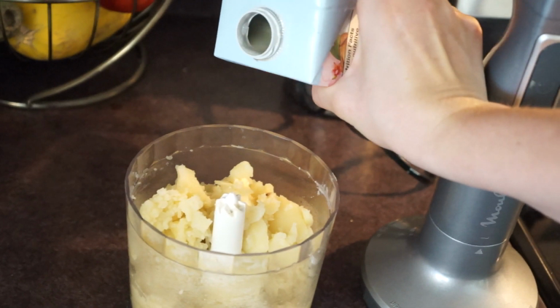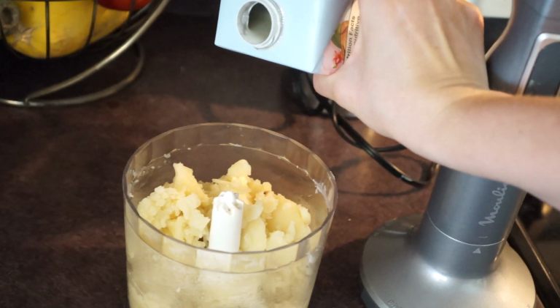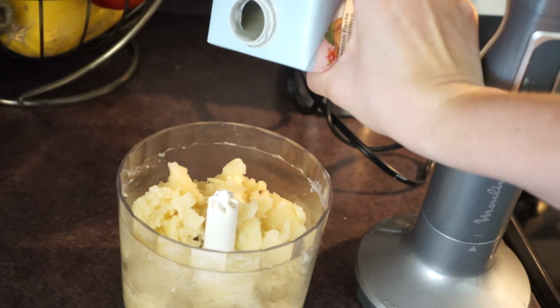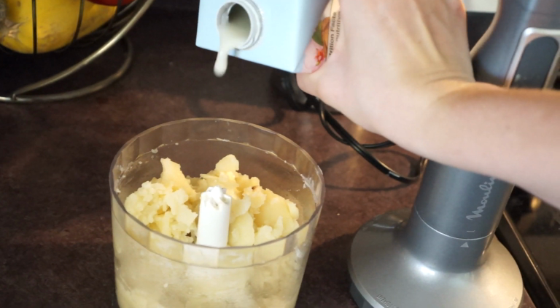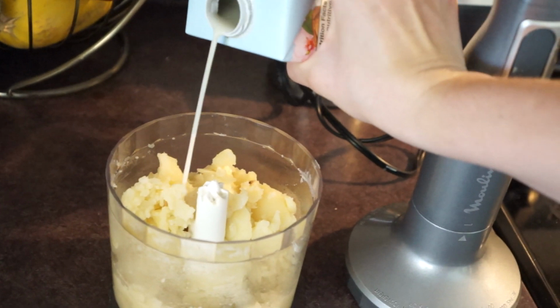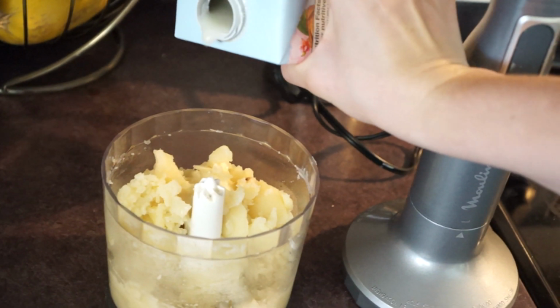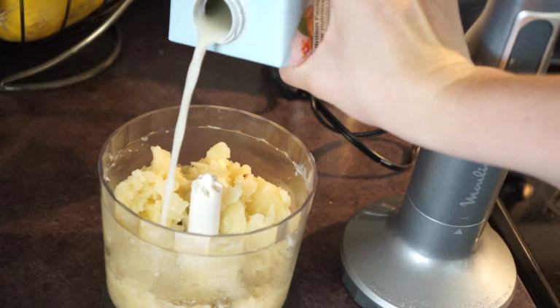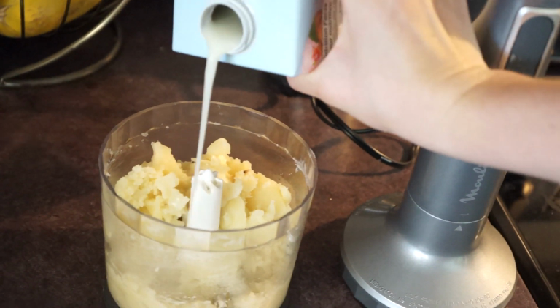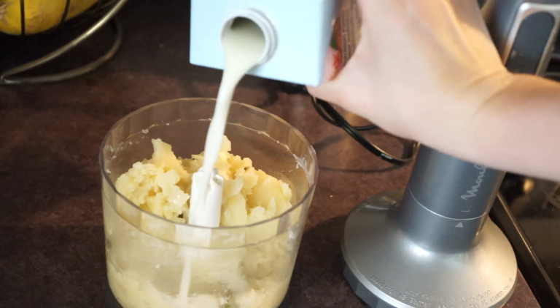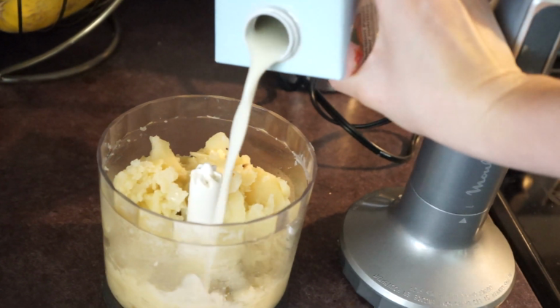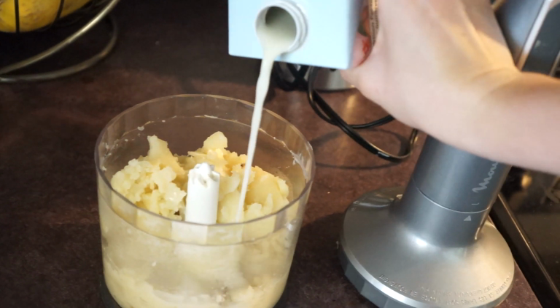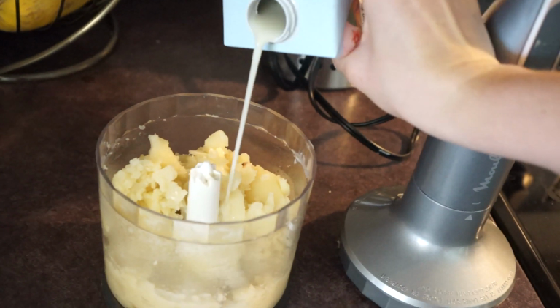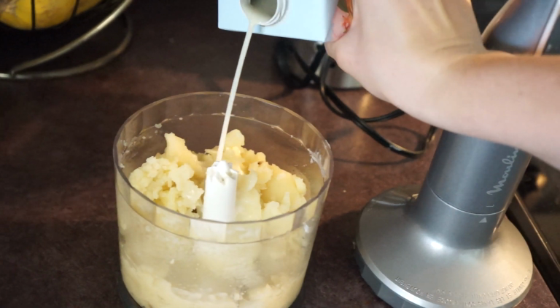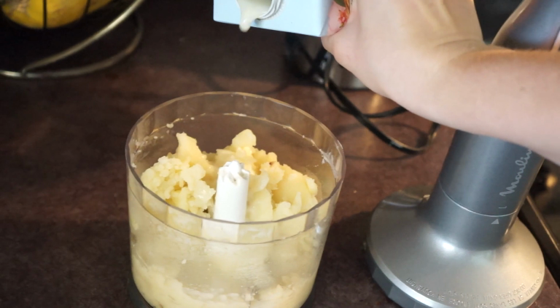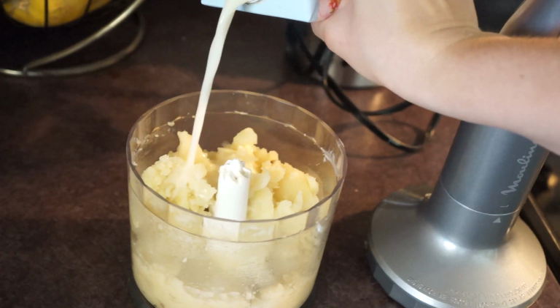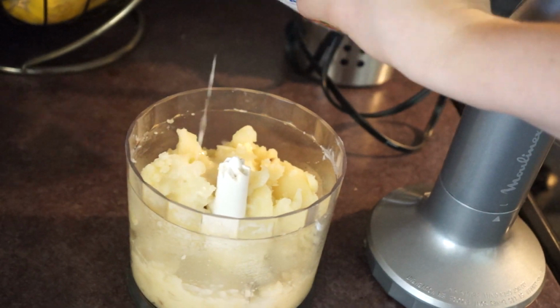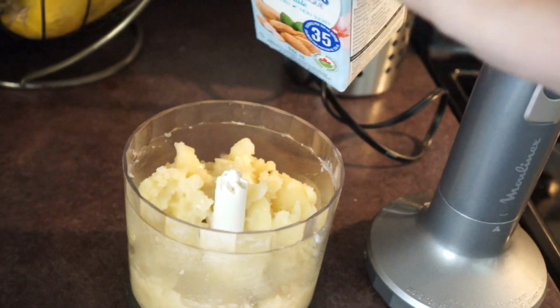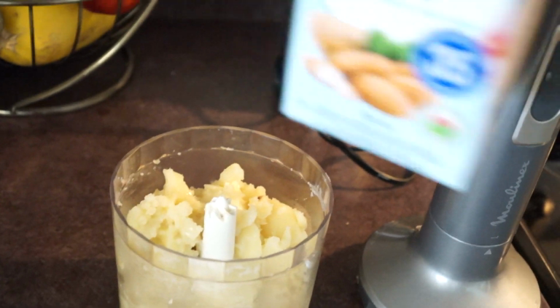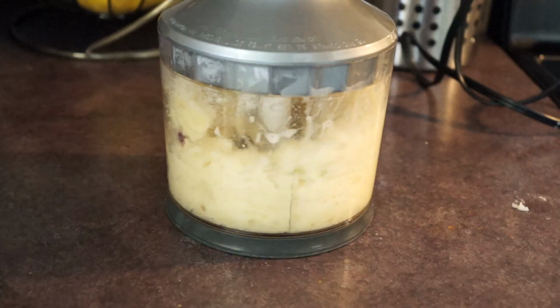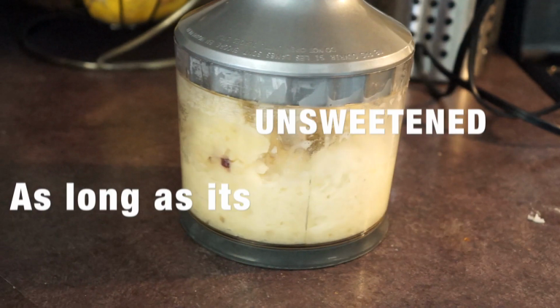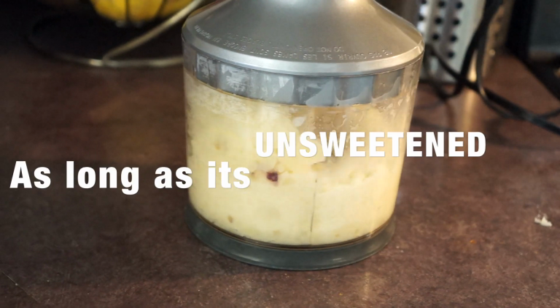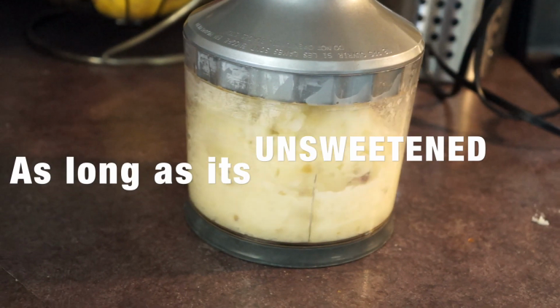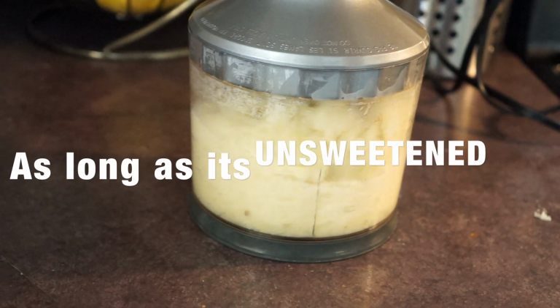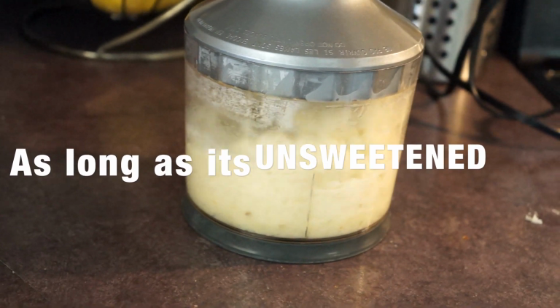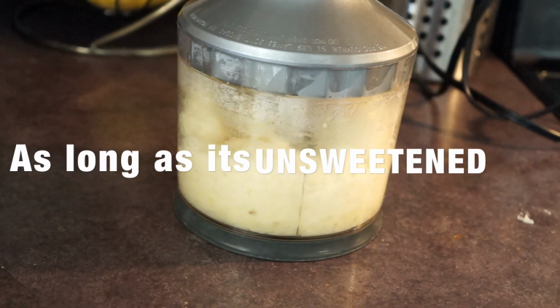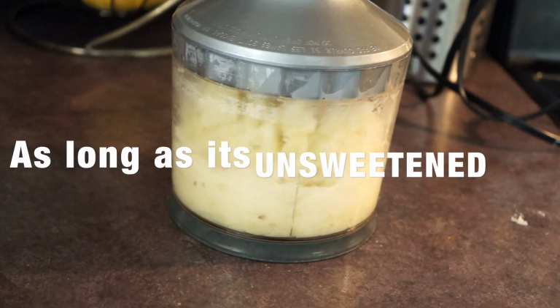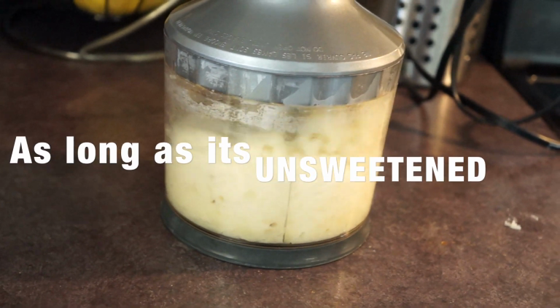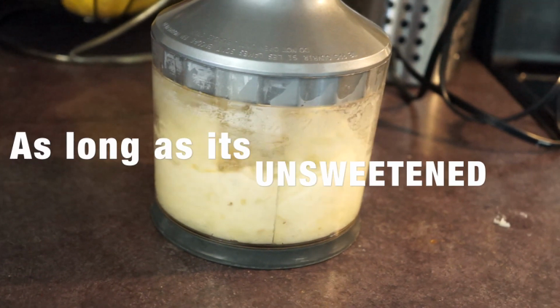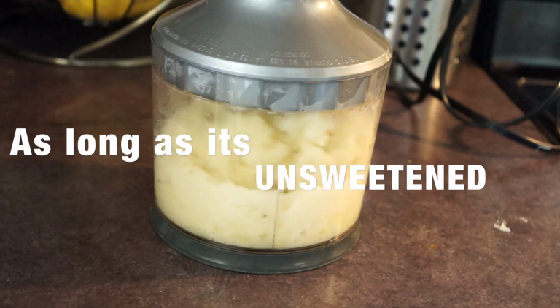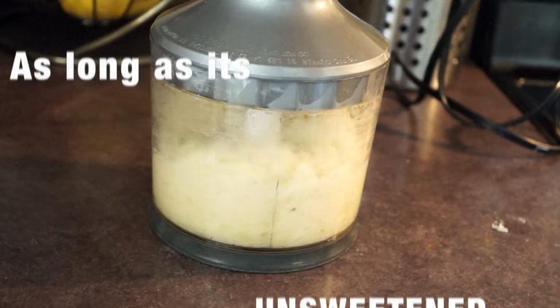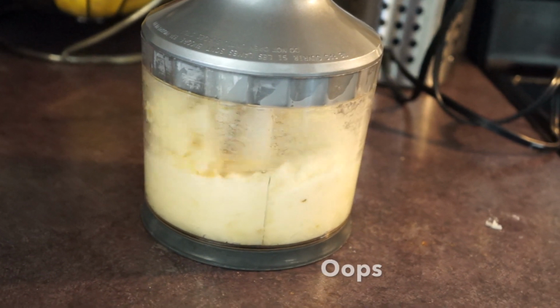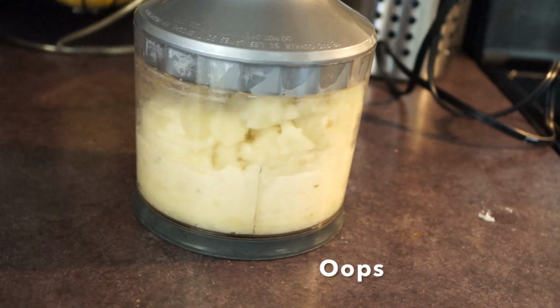Then add about three tablespoons of milk. I used almond, but any will work as long as it's unseasoned. And then give it another blitz.